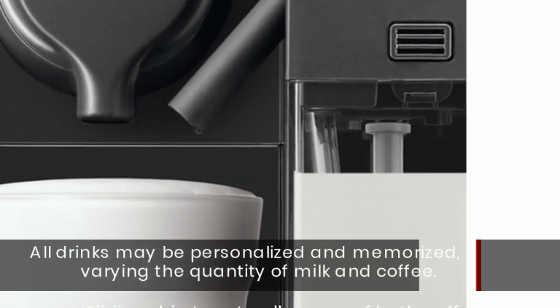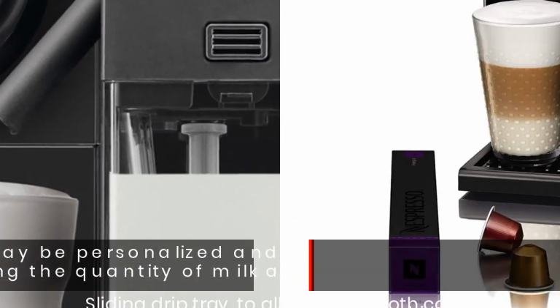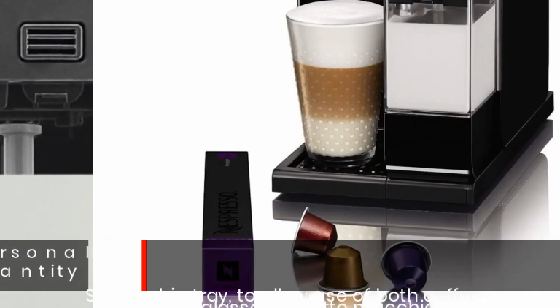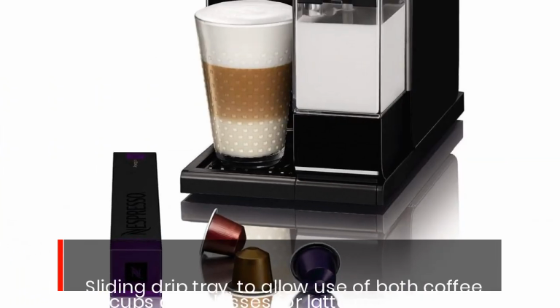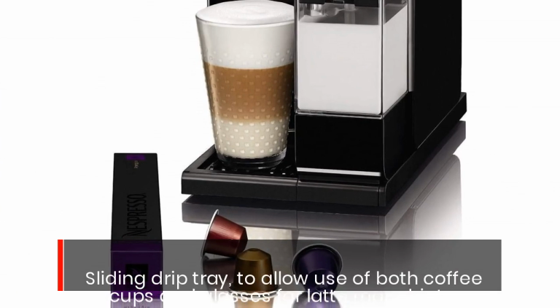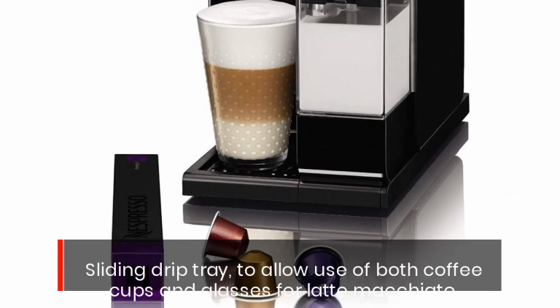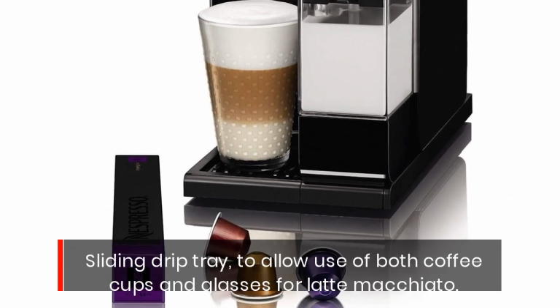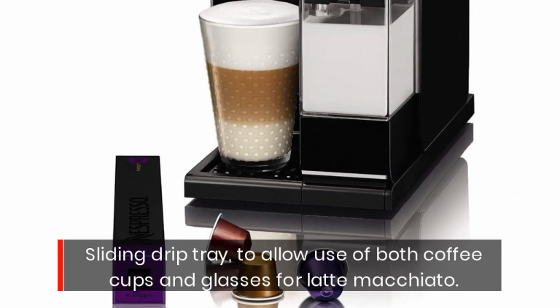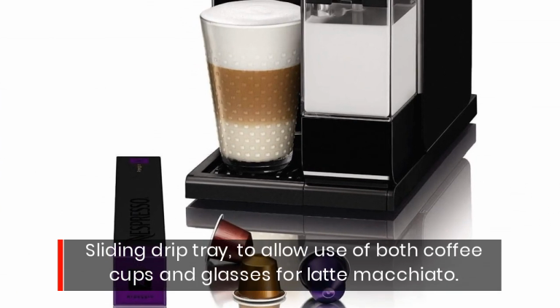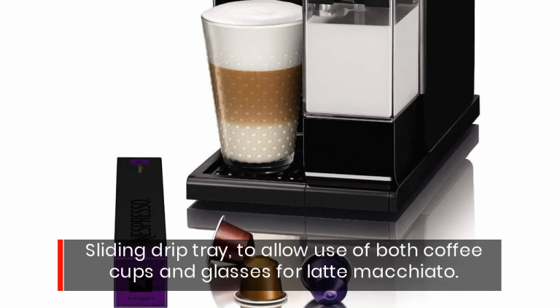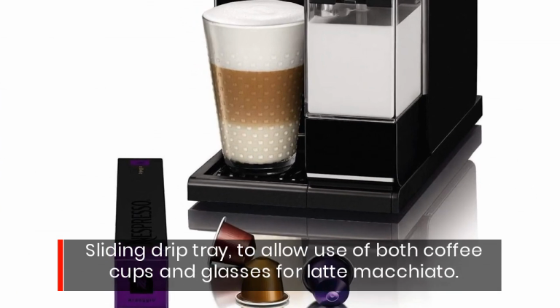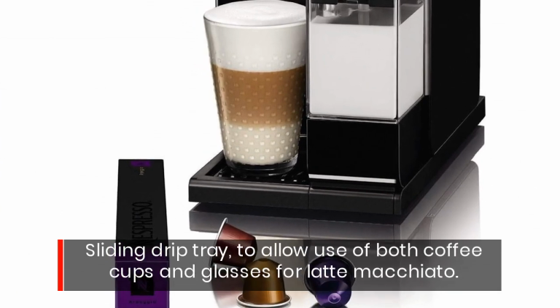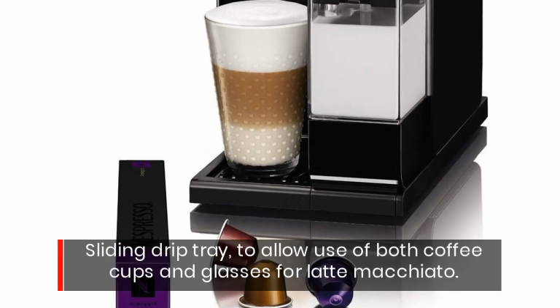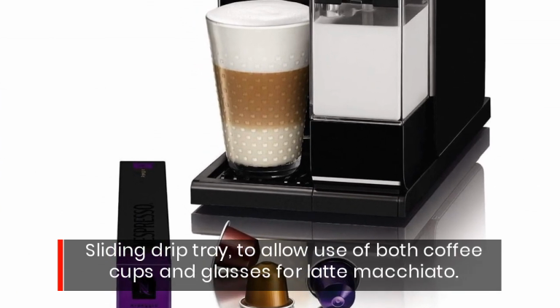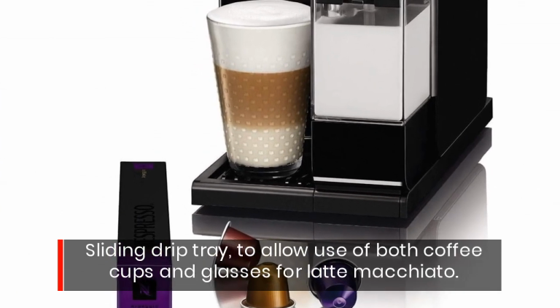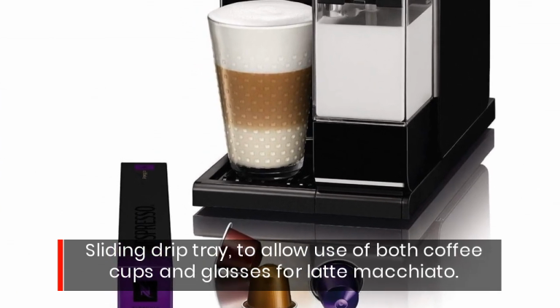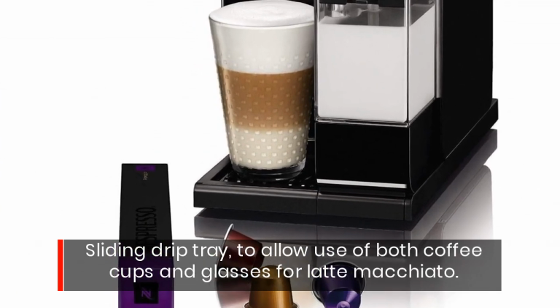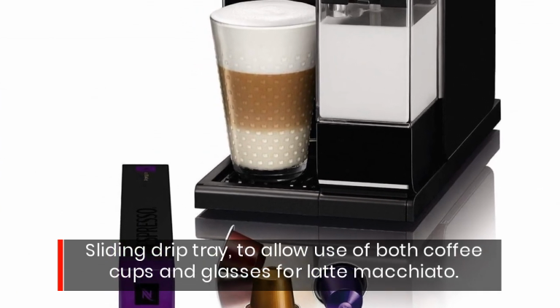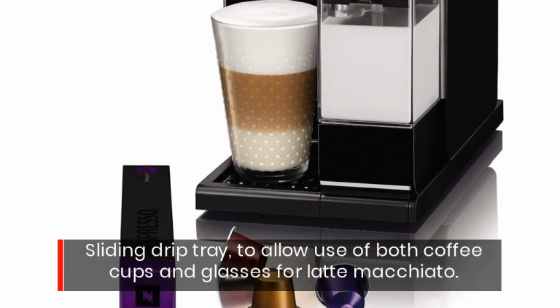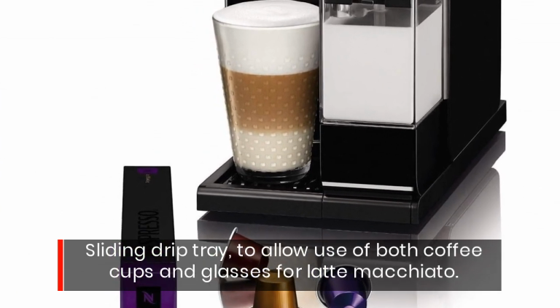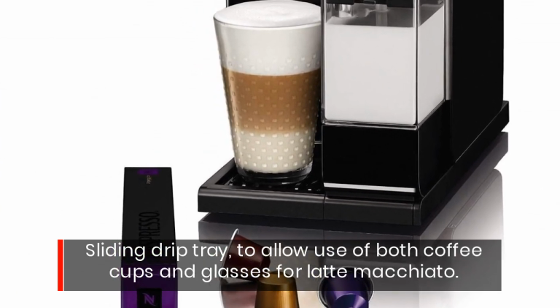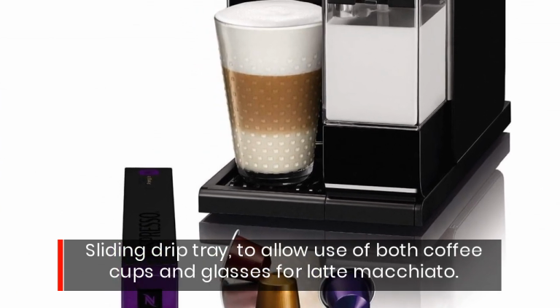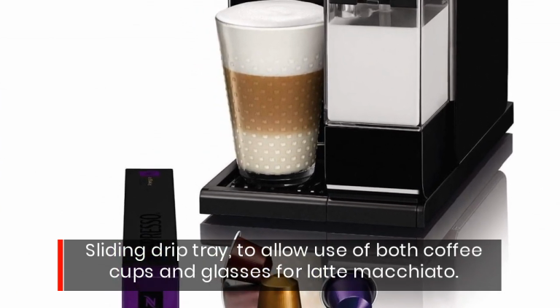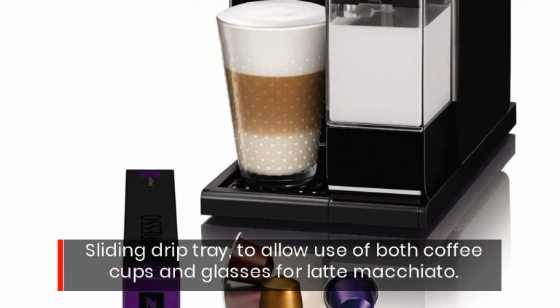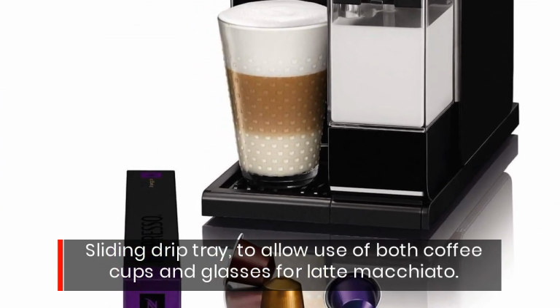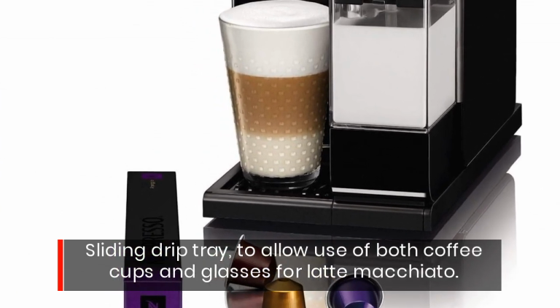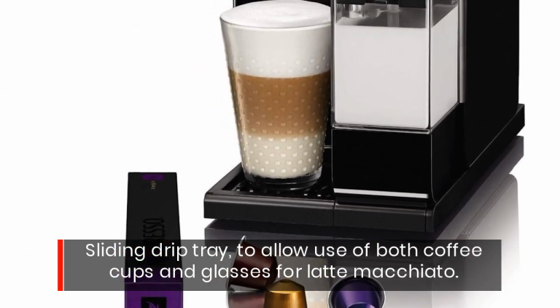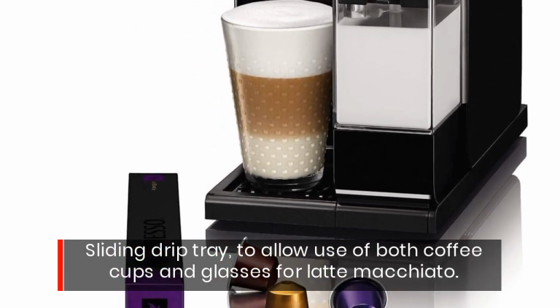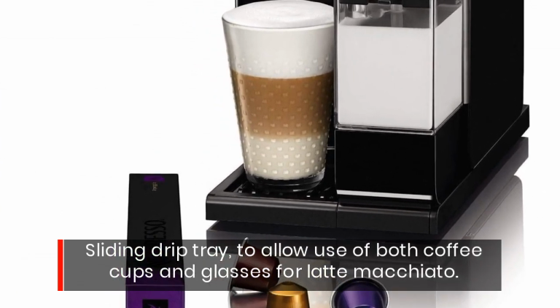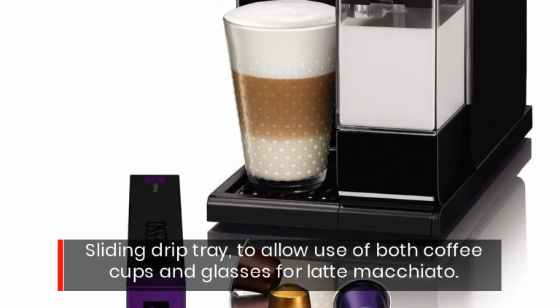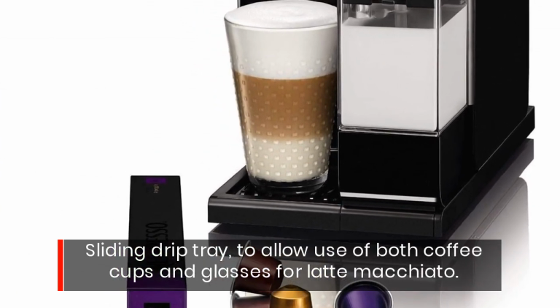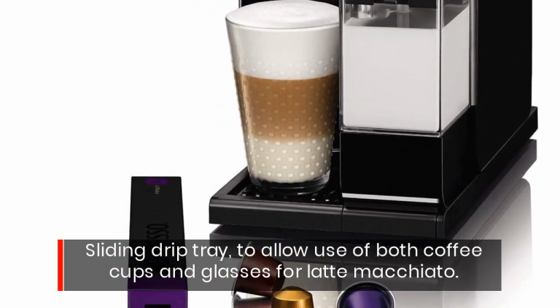Sliding drip tray, to allow use of both coffee cups and glasses for latte macchiato.